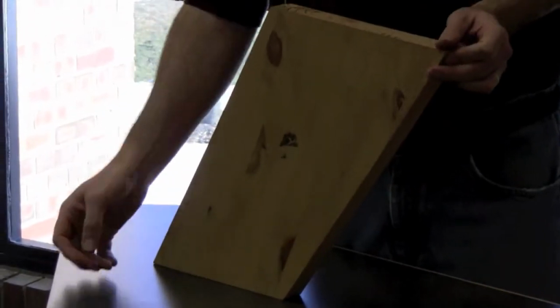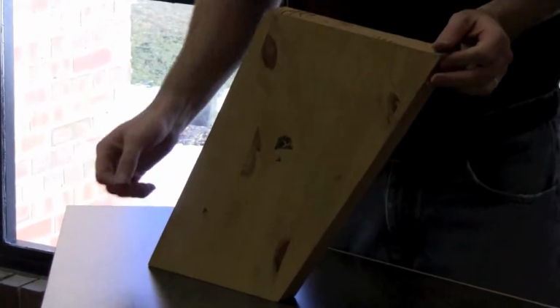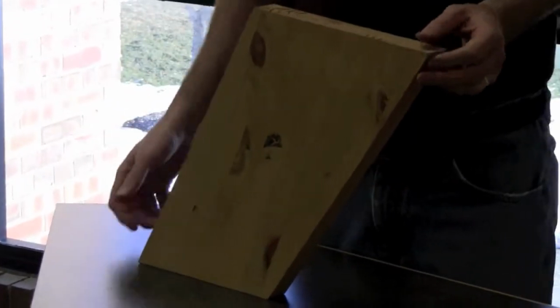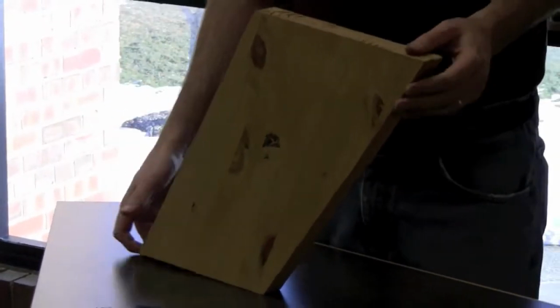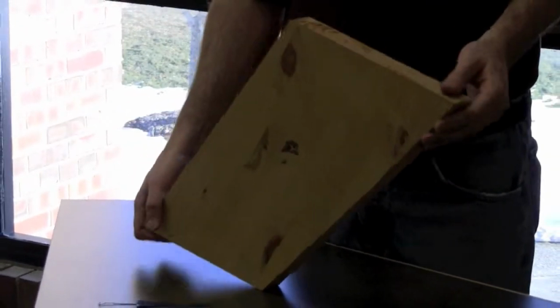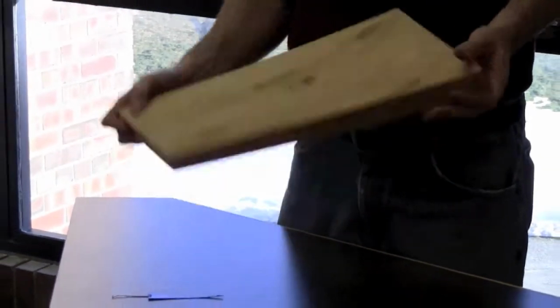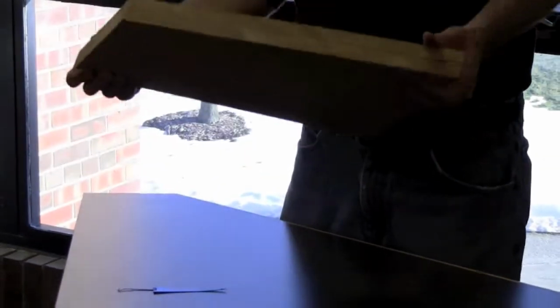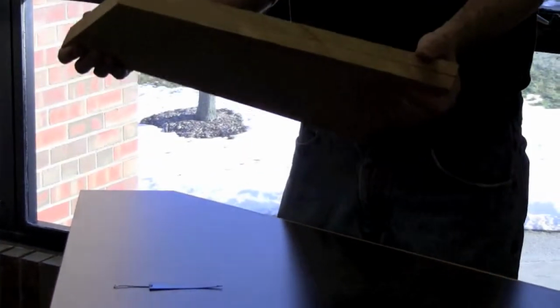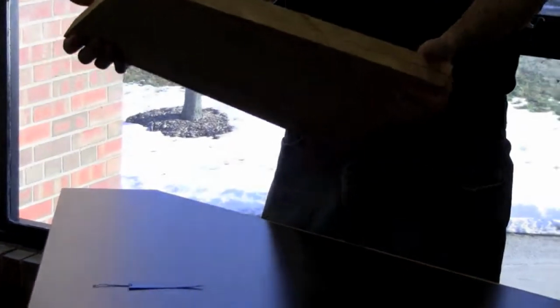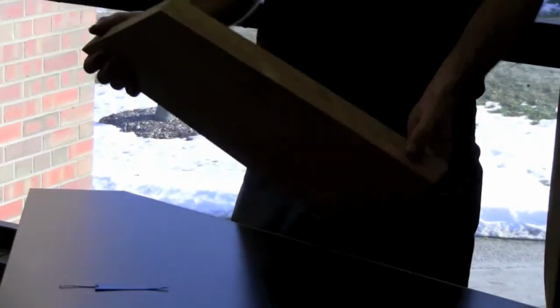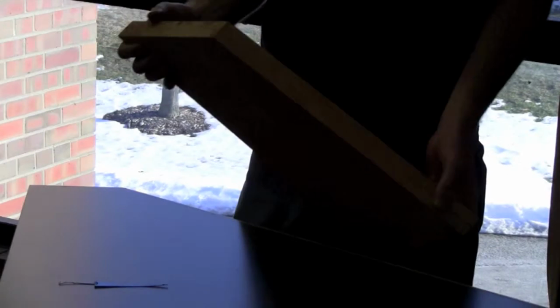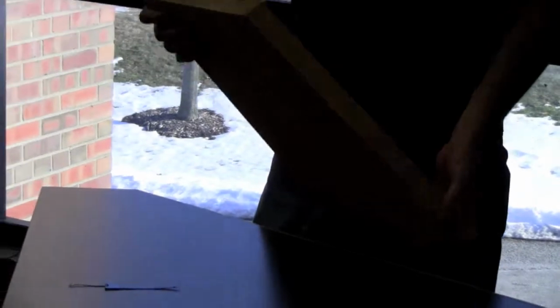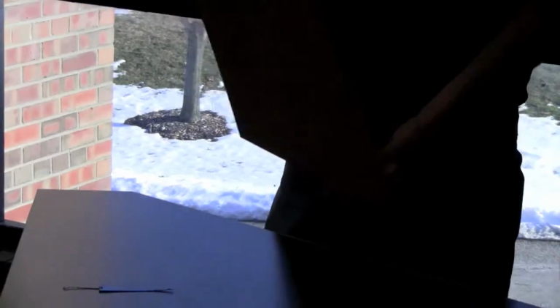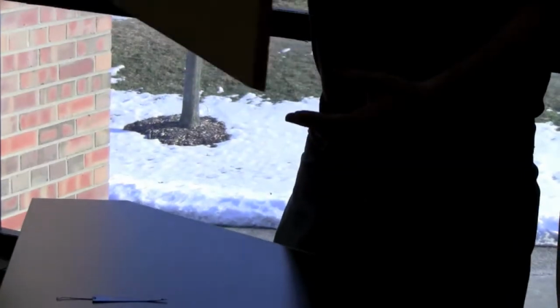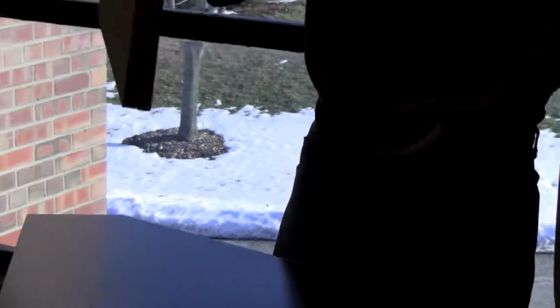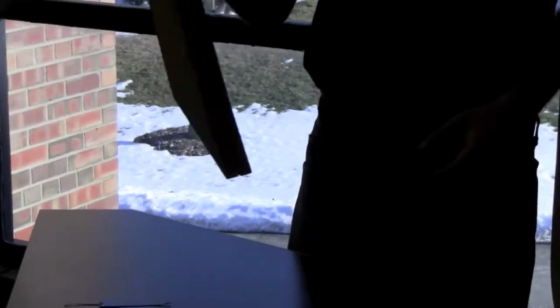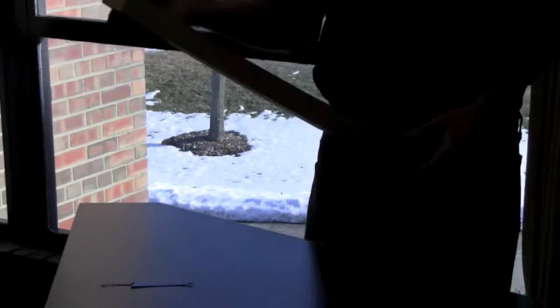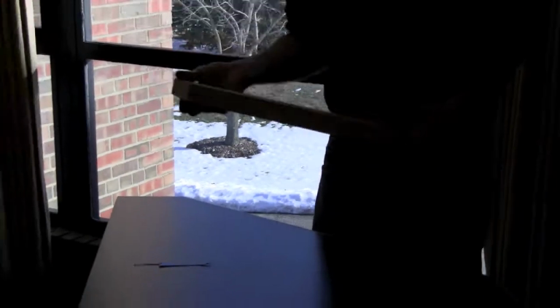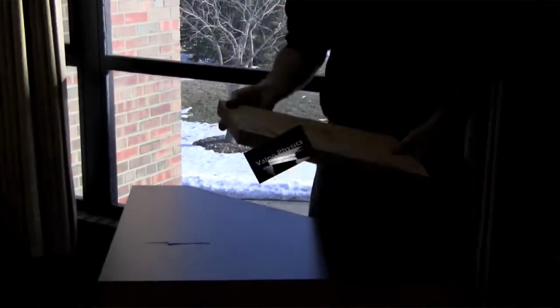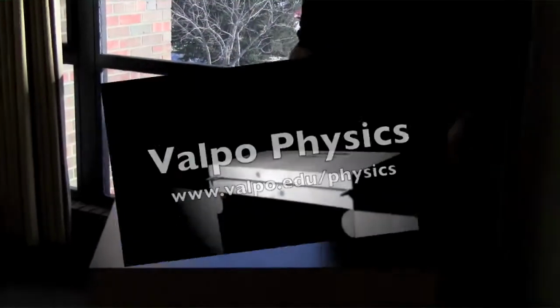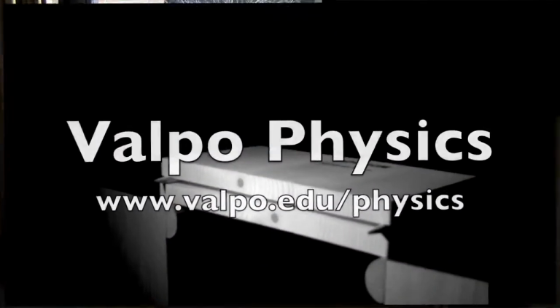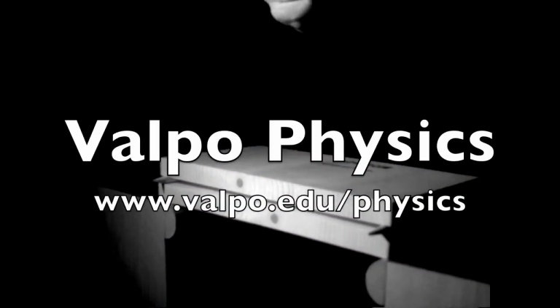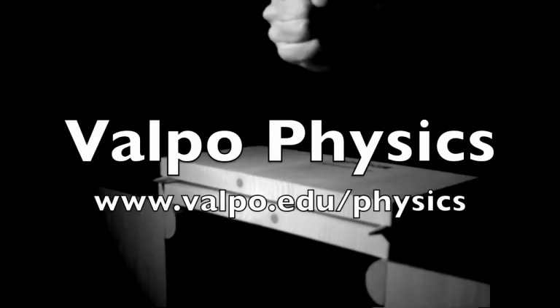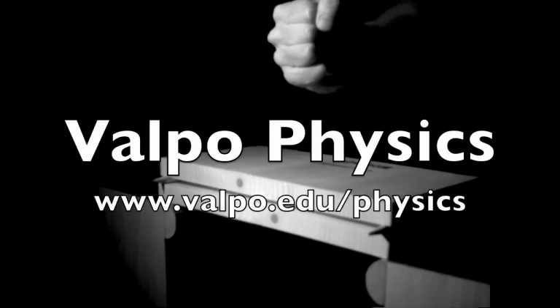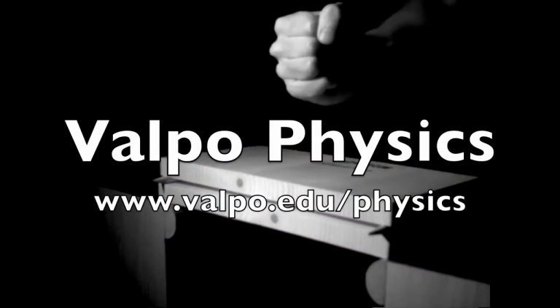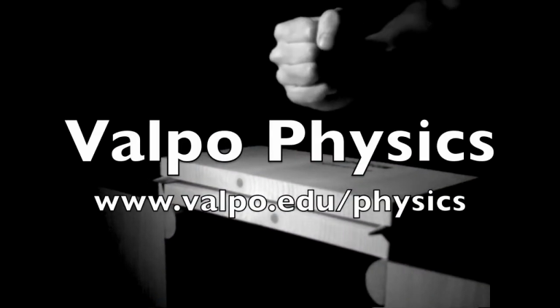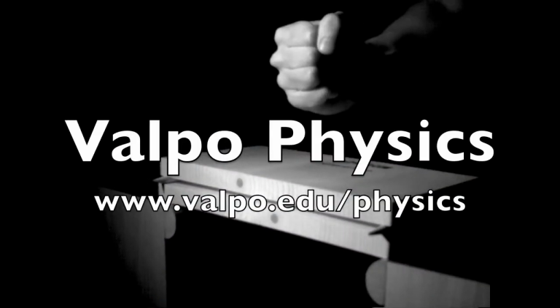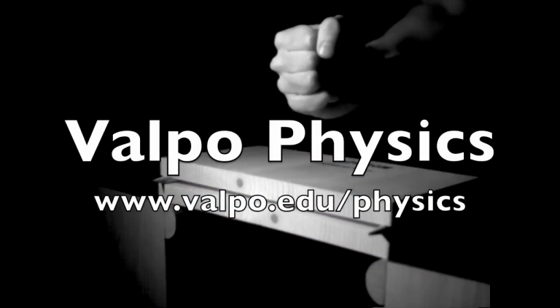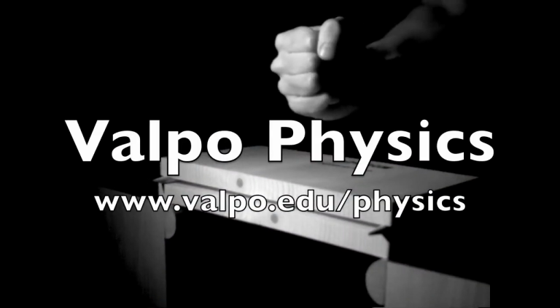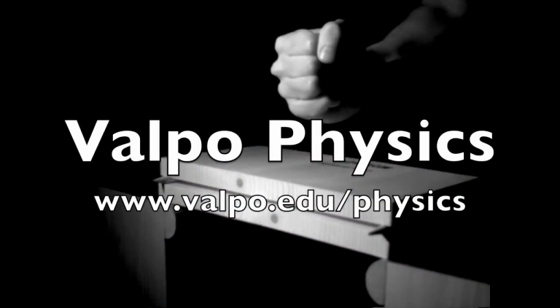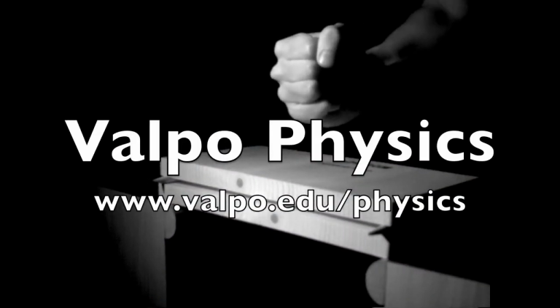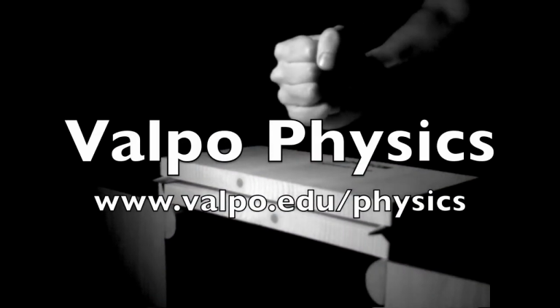So, simple physics. Some day you'll have to teach physics, and there's a good way to go. We'll be right back.